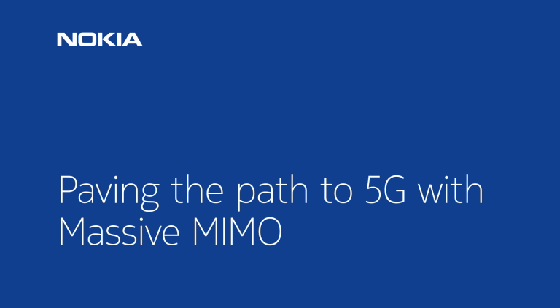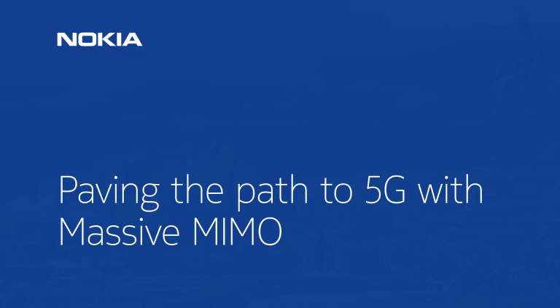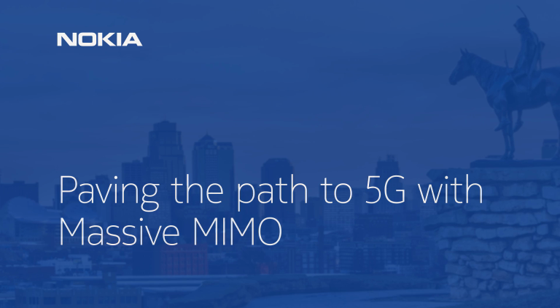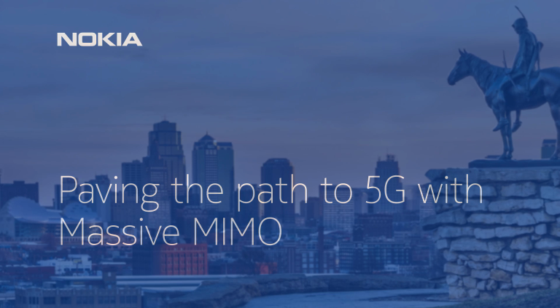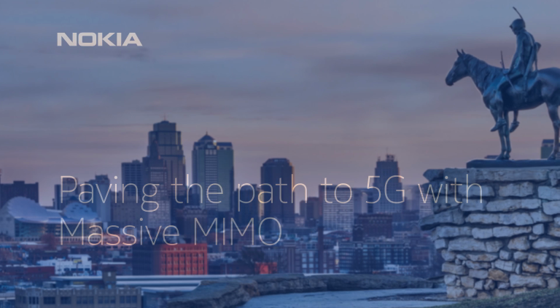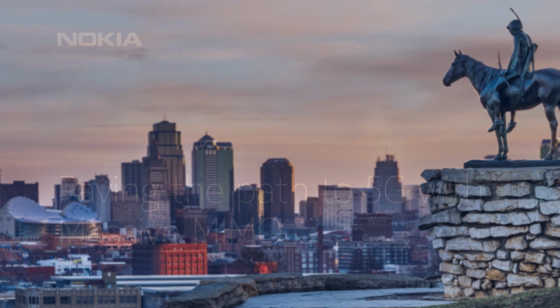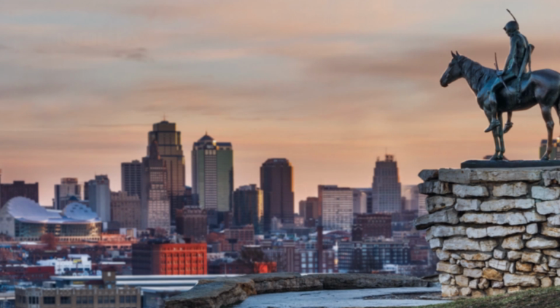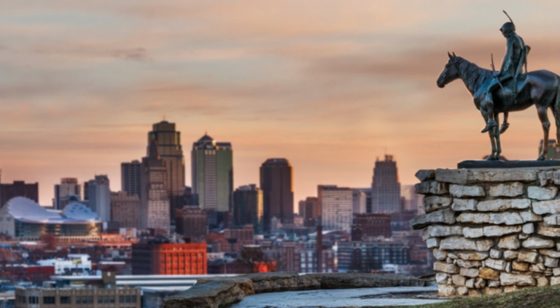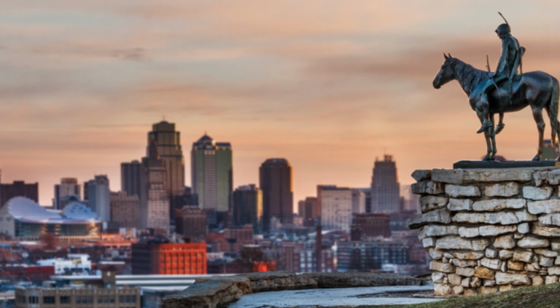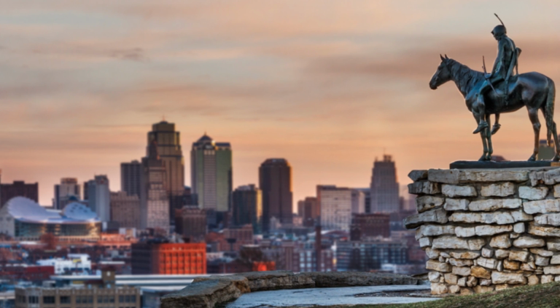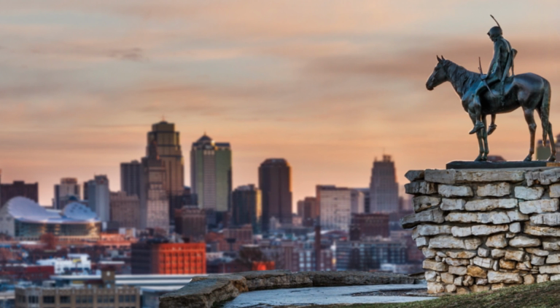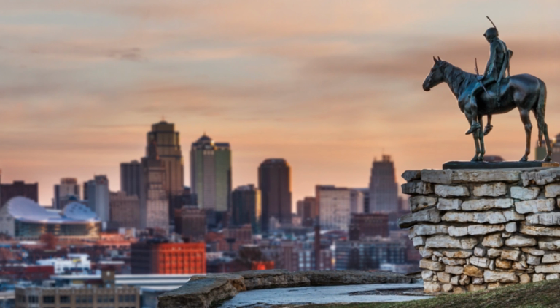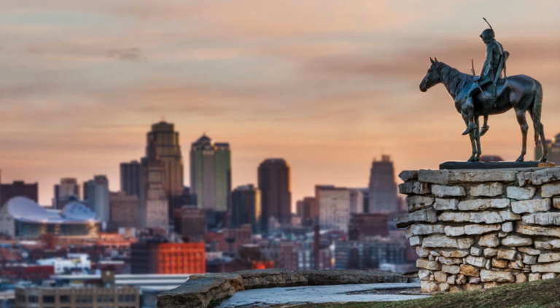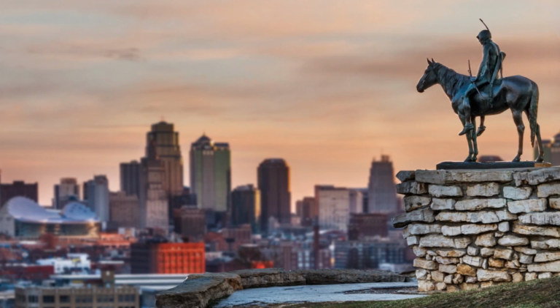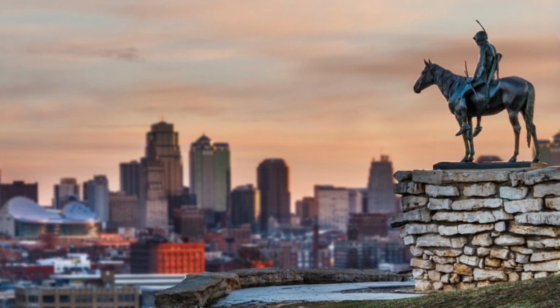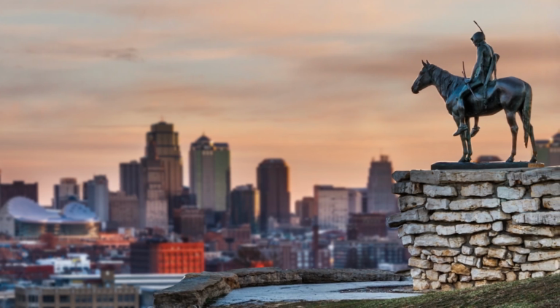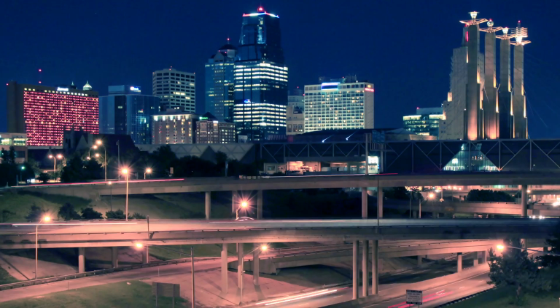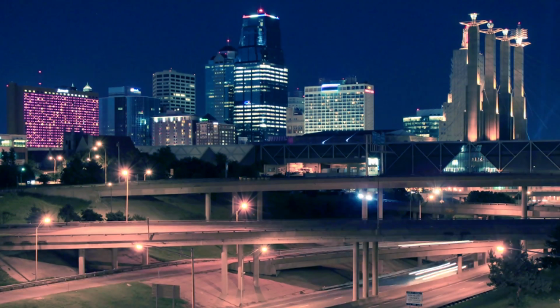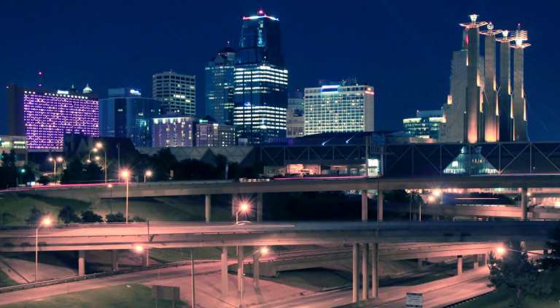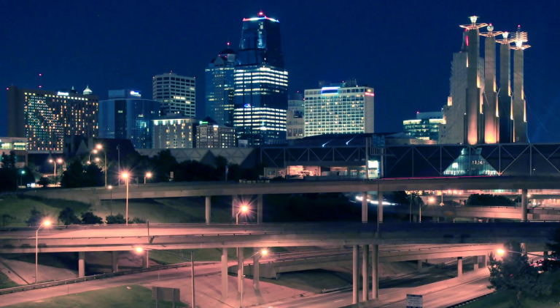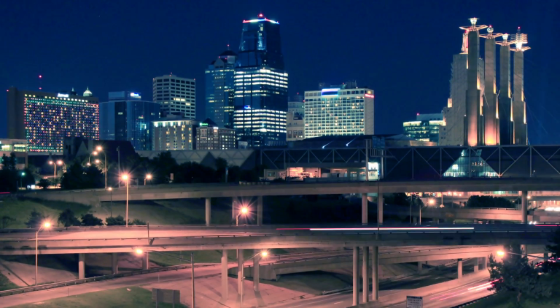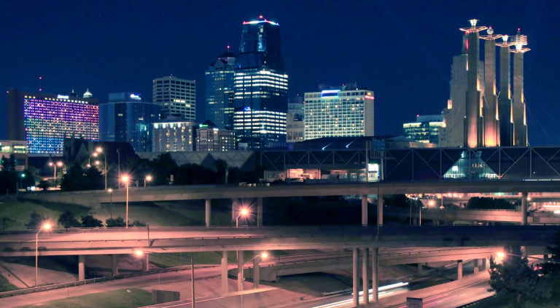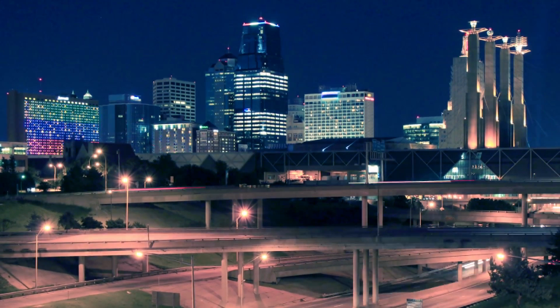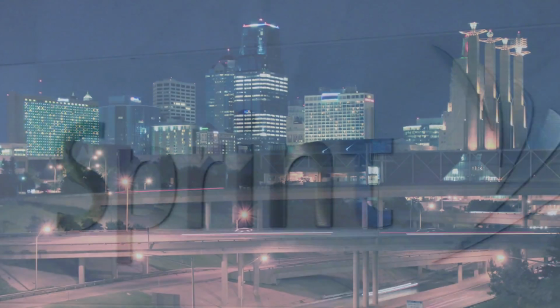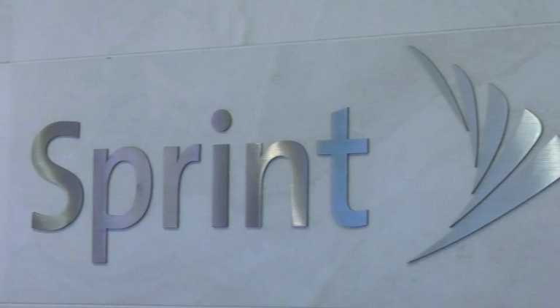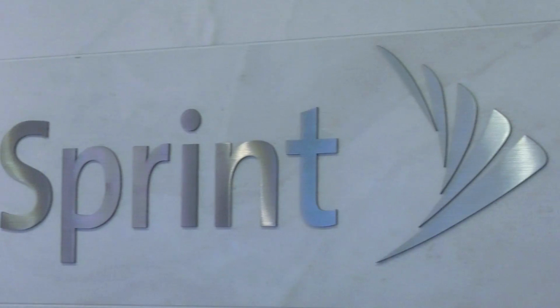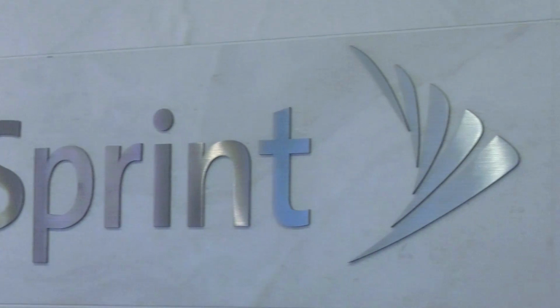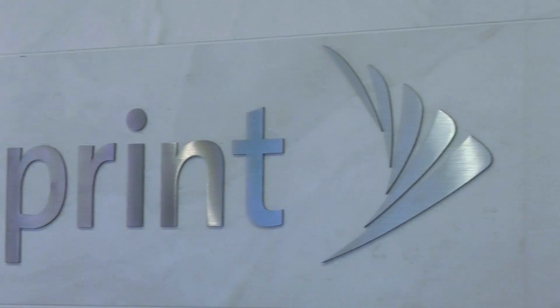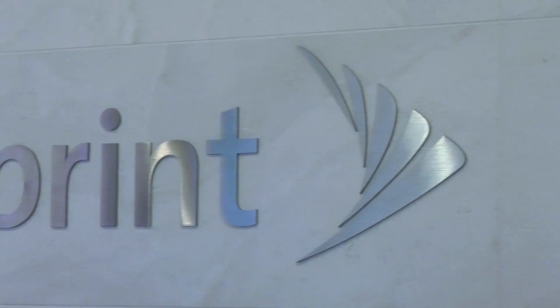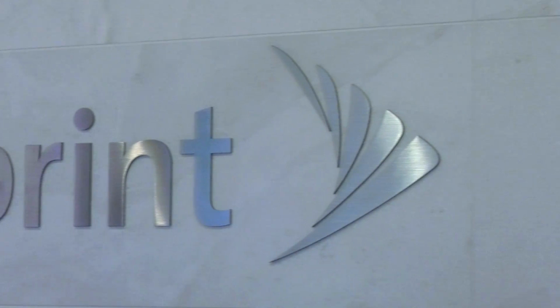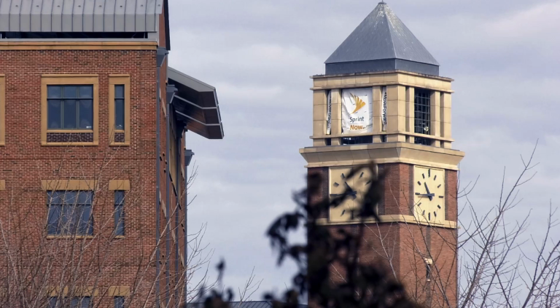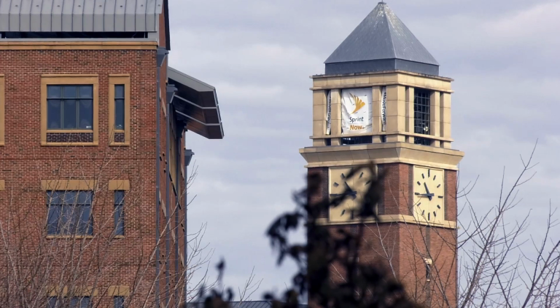Hello and welcome to Kansas City, home of Sprint, the happiest carrier in the US.